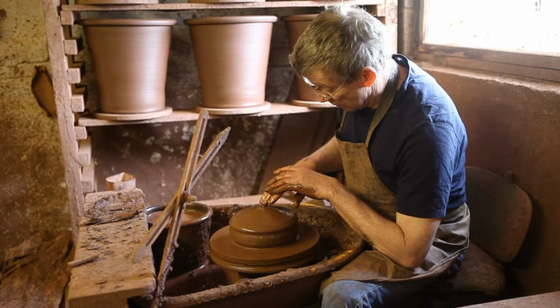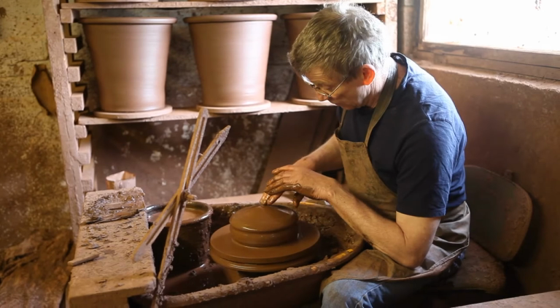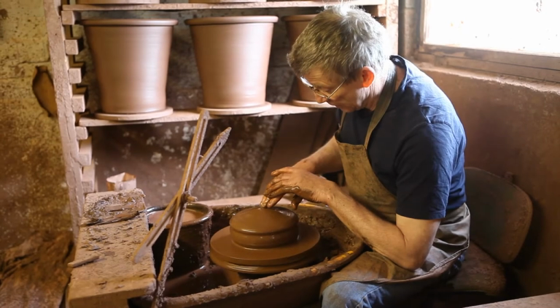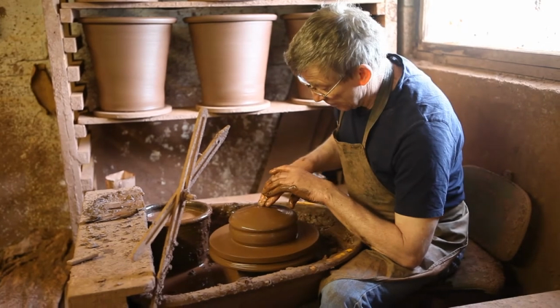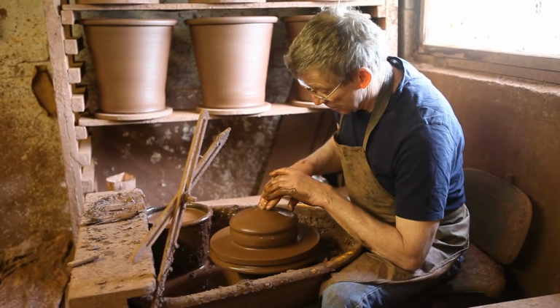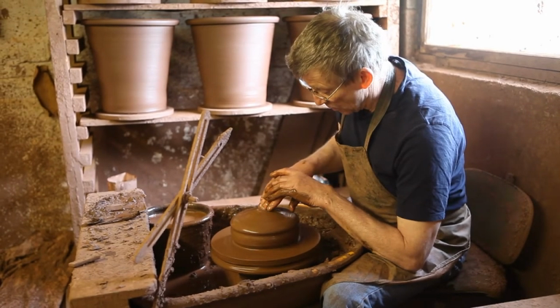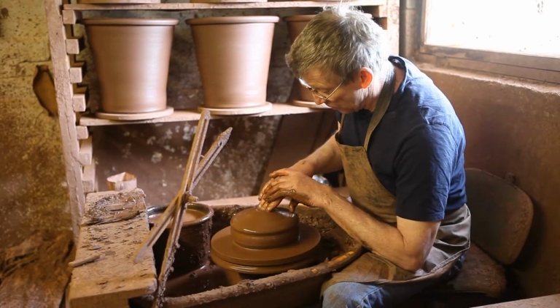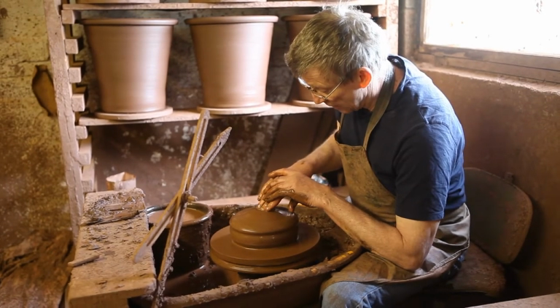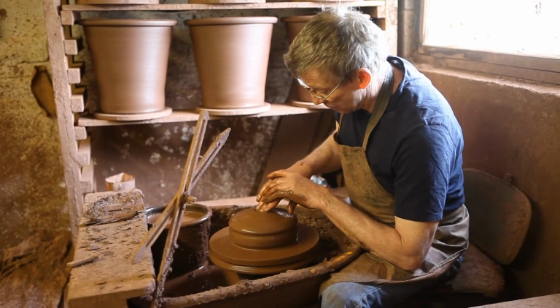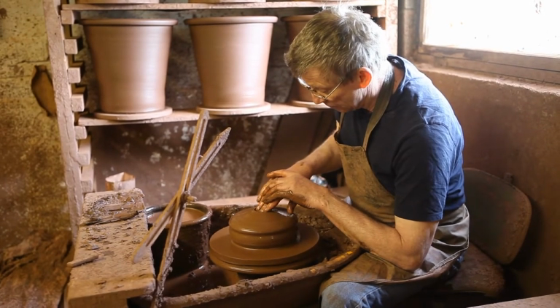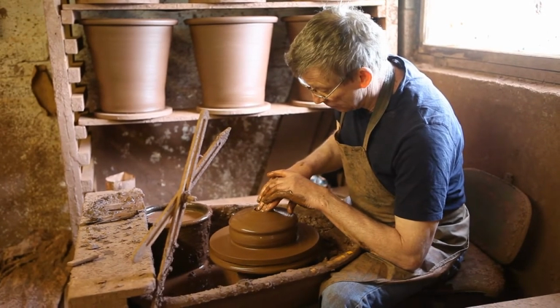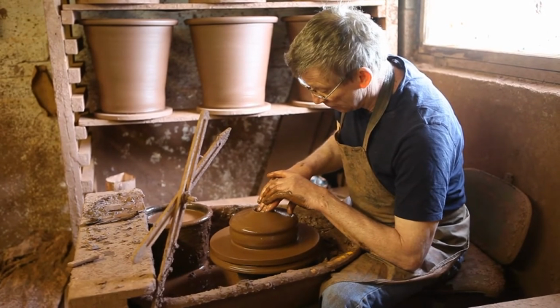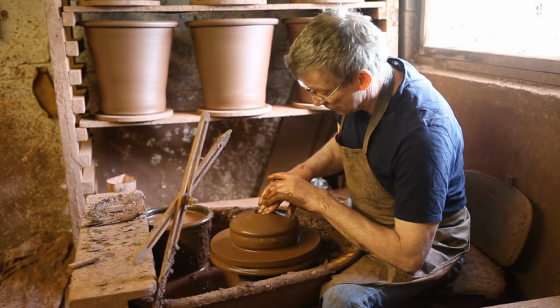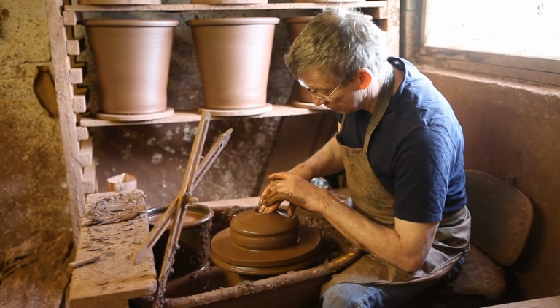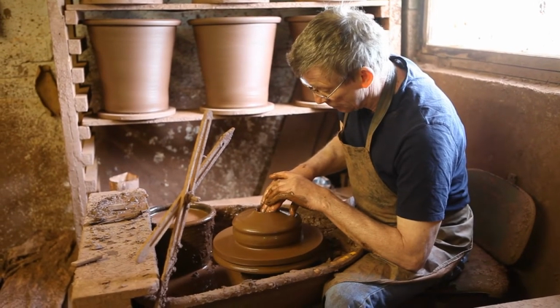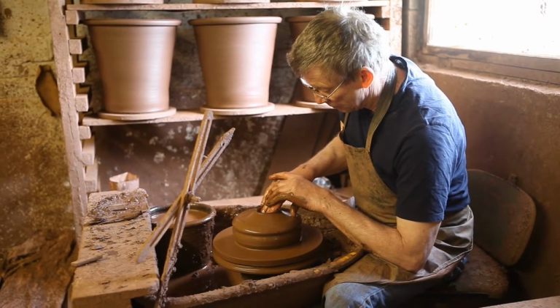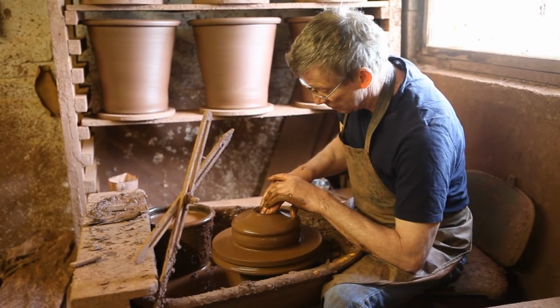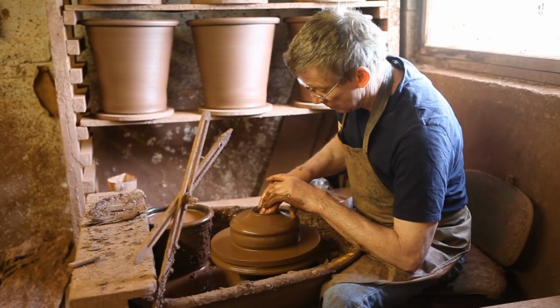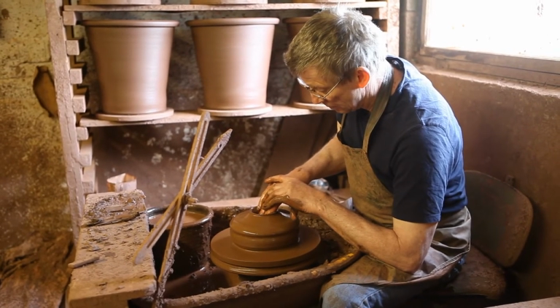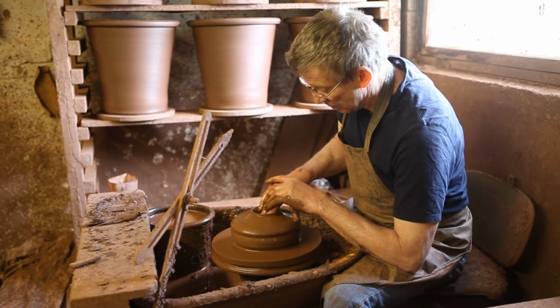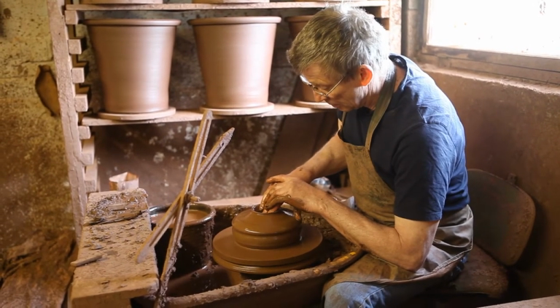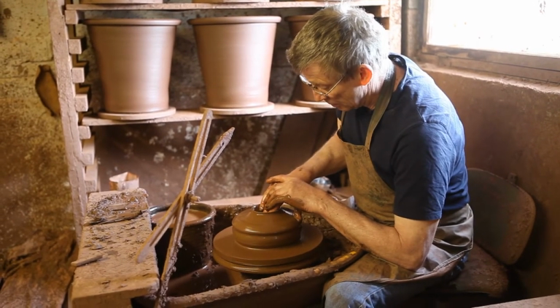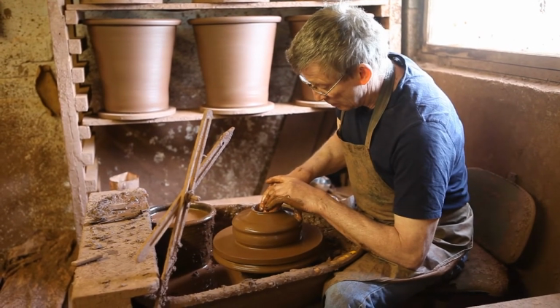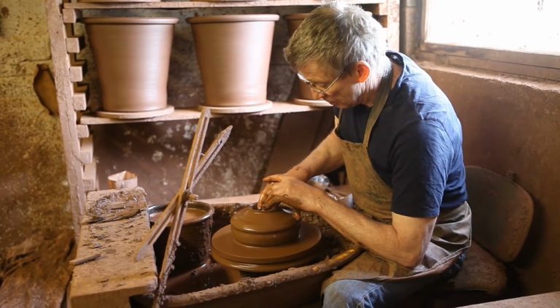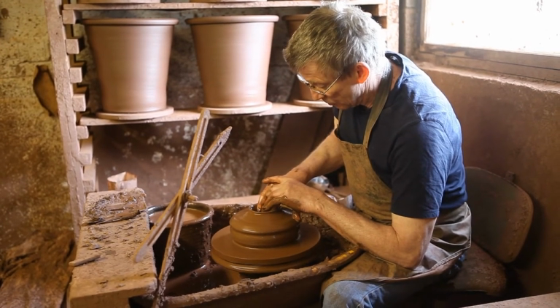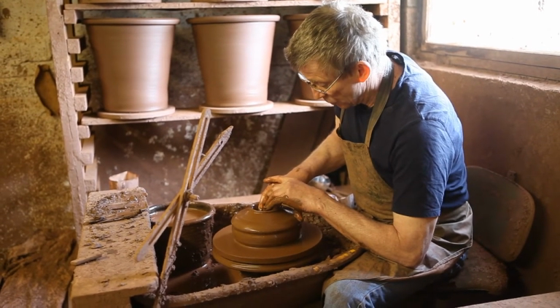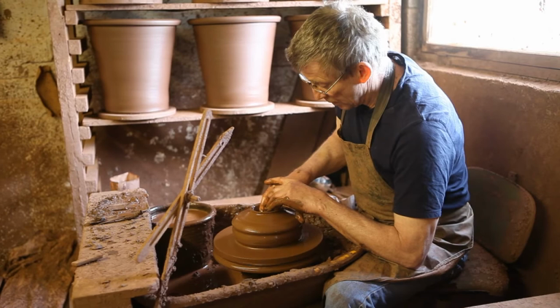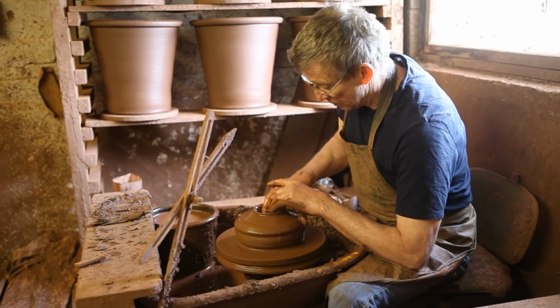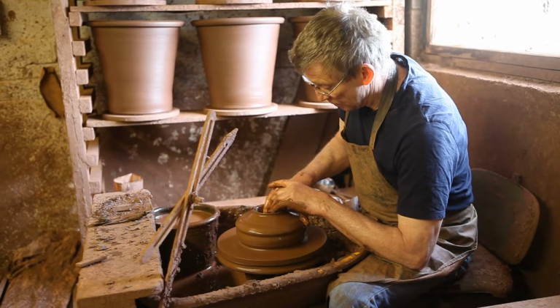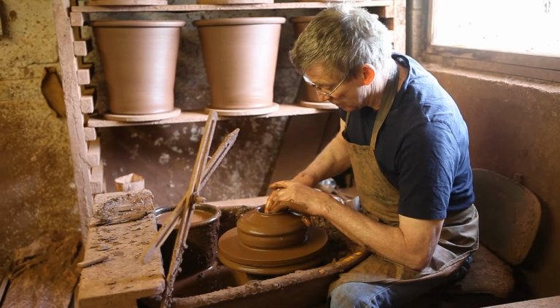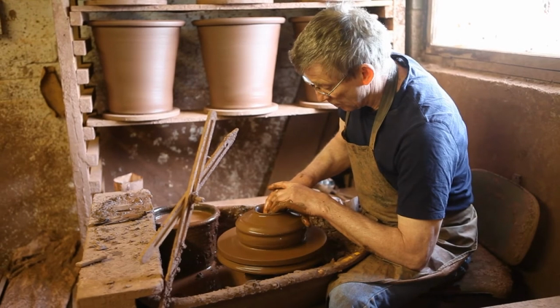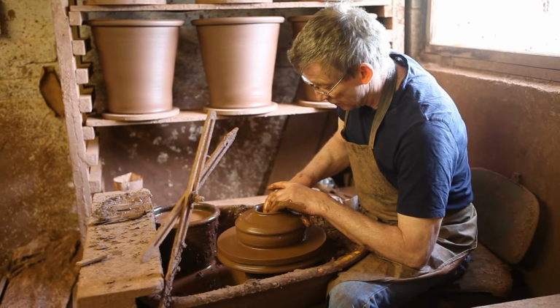The next thing is to open it out, and as I push down into the centre of it.